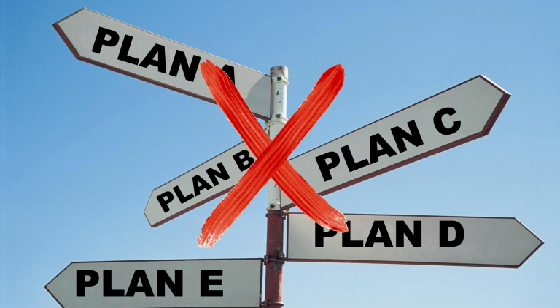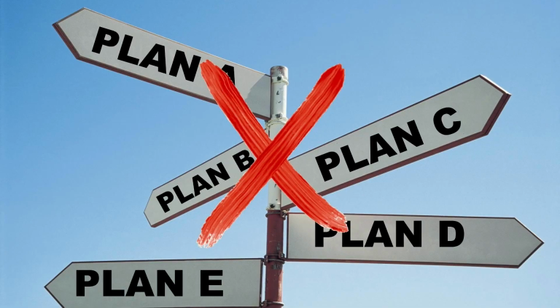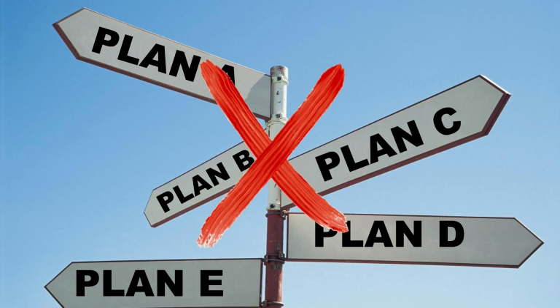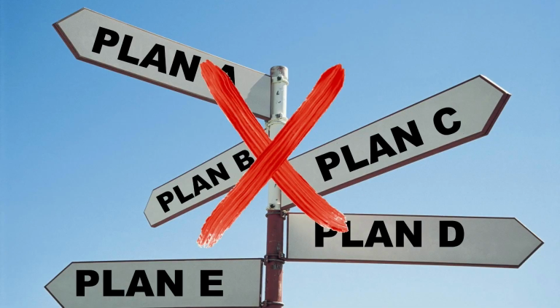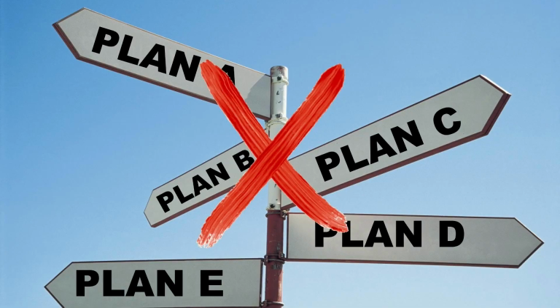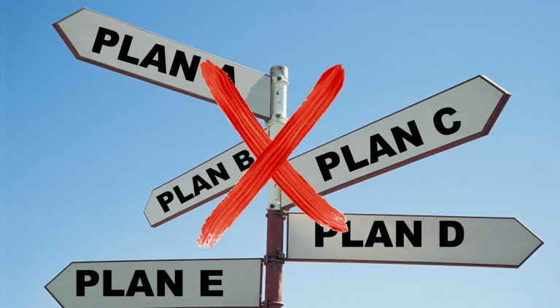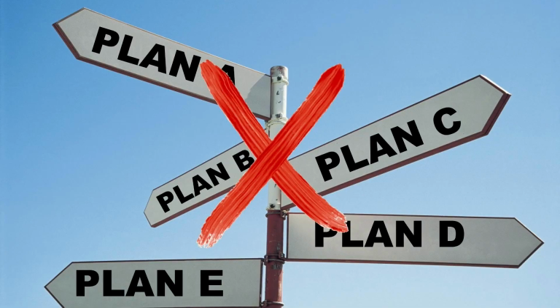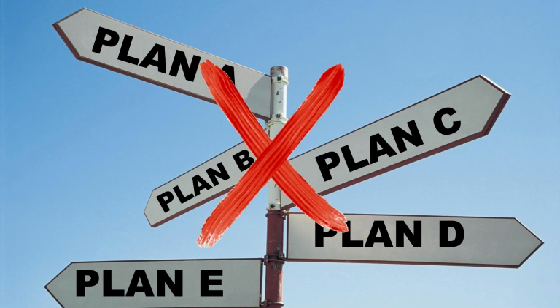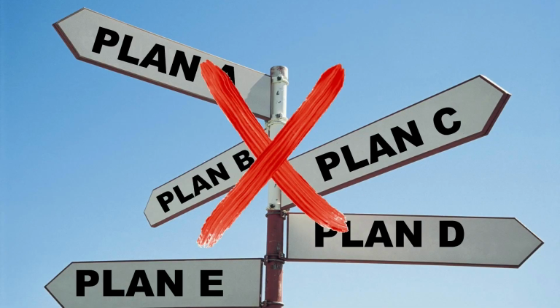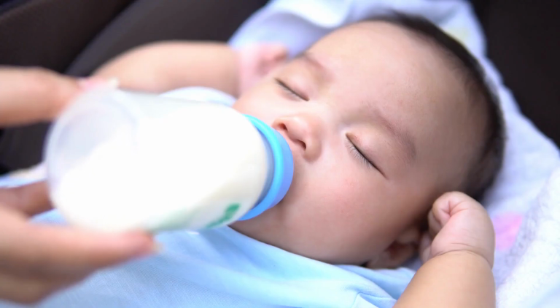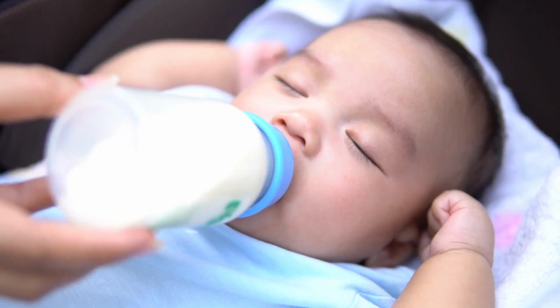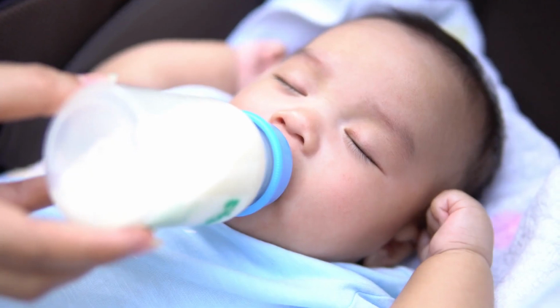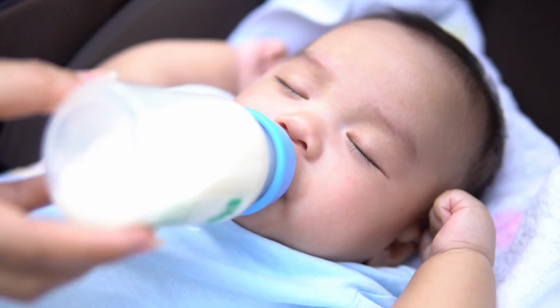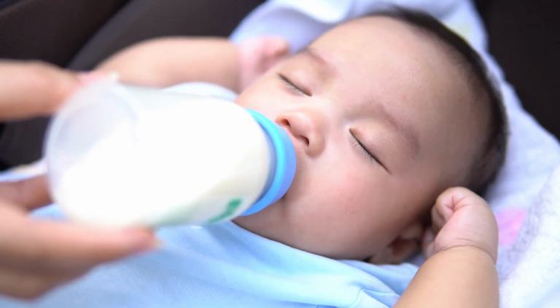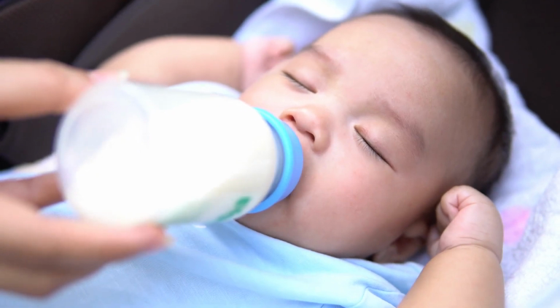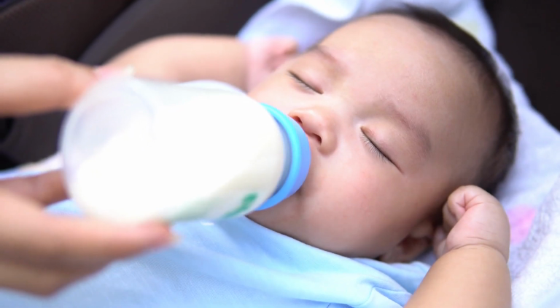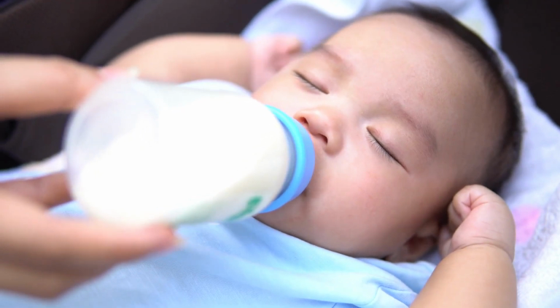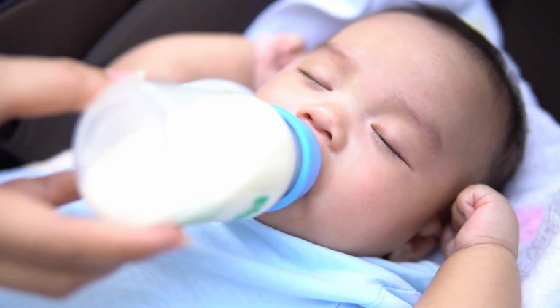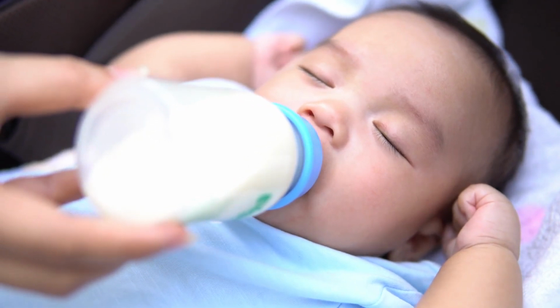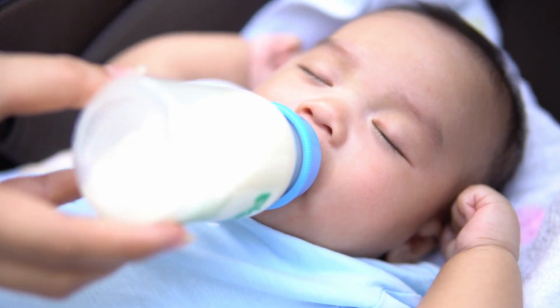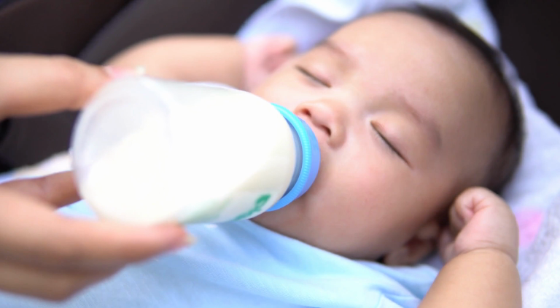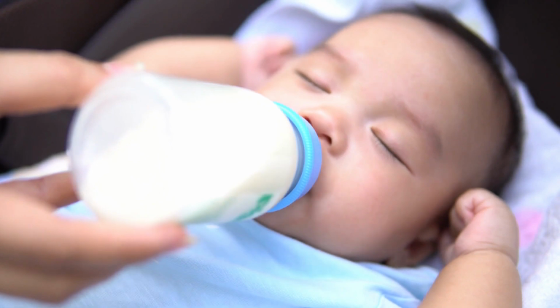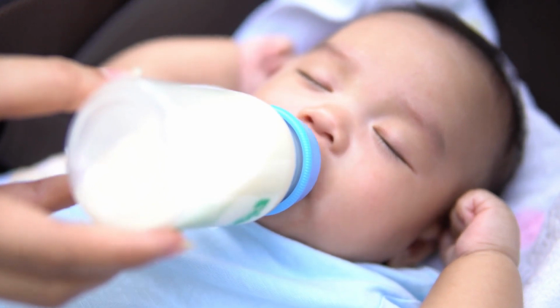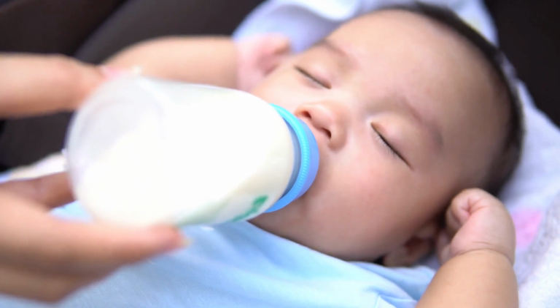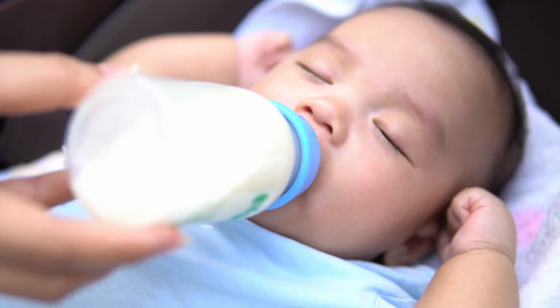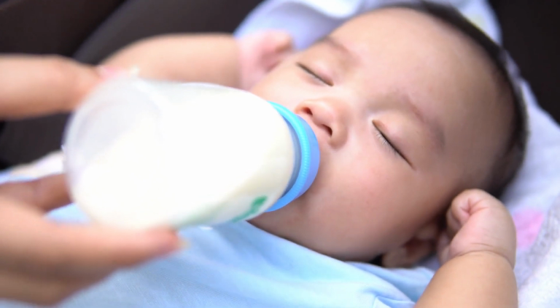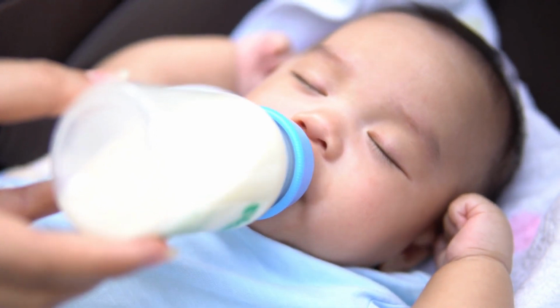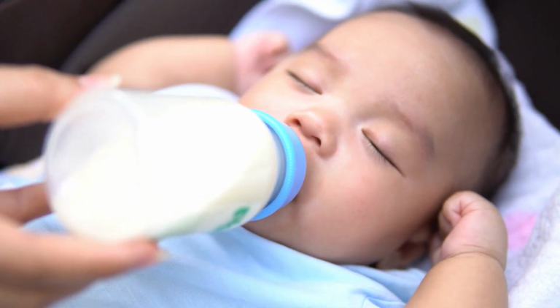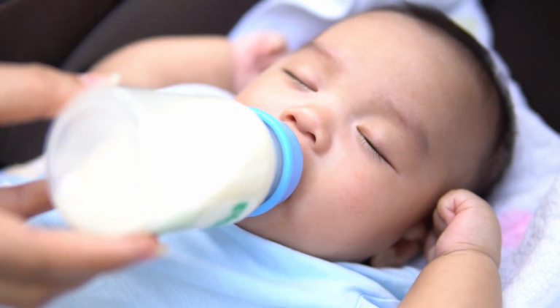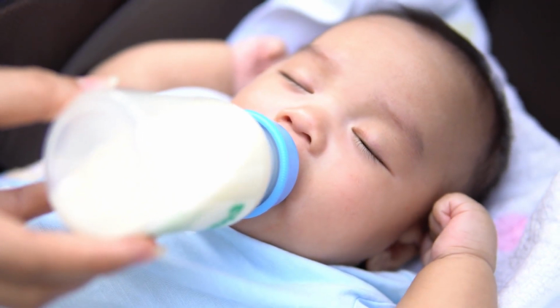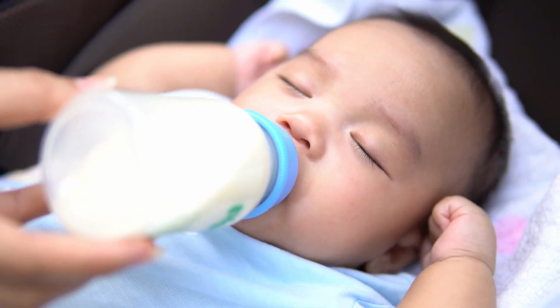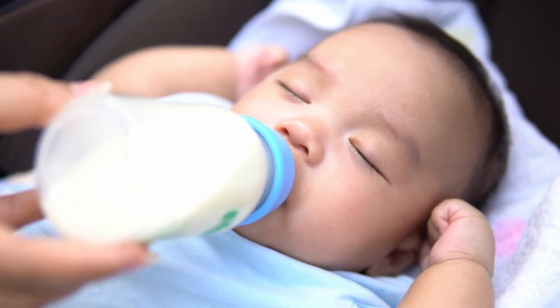If none of these measures work, boiled and cooled milk is the best substitute for the infant according to Ayurveda.